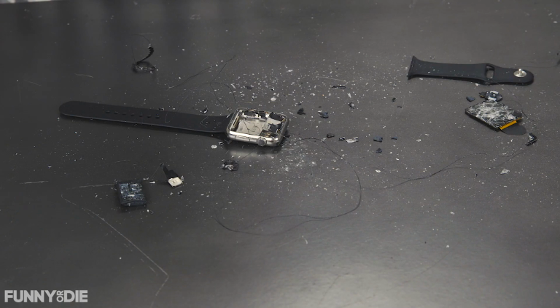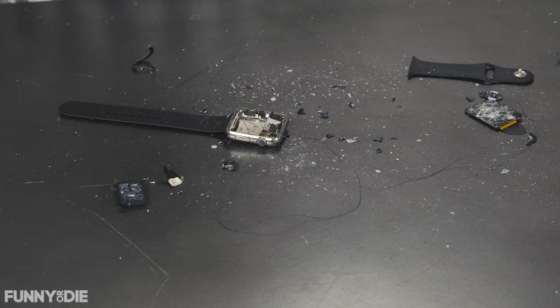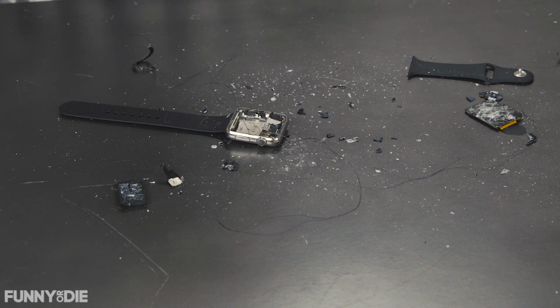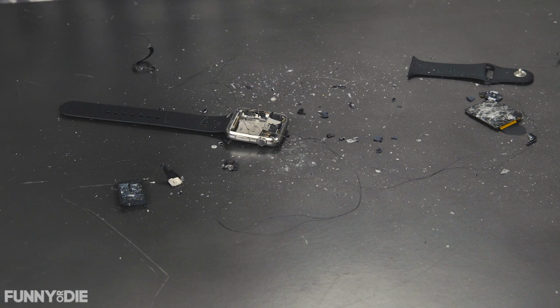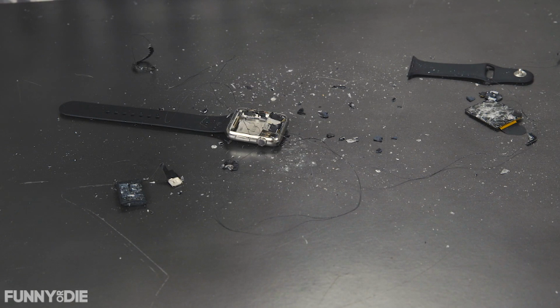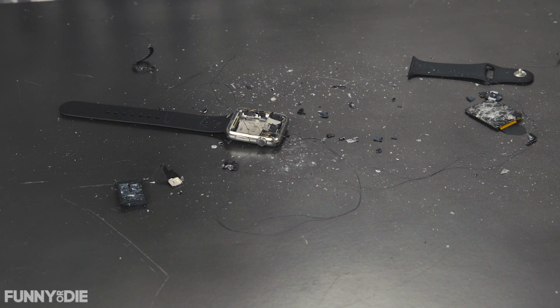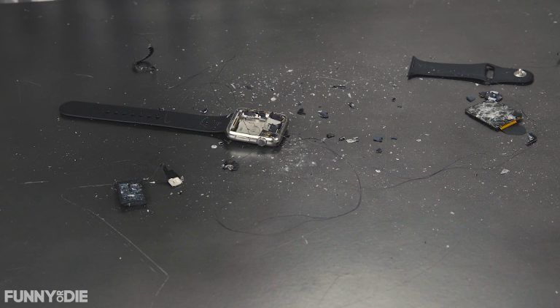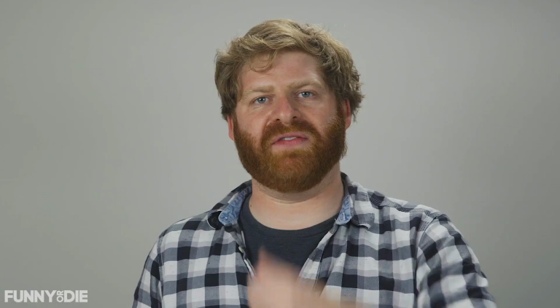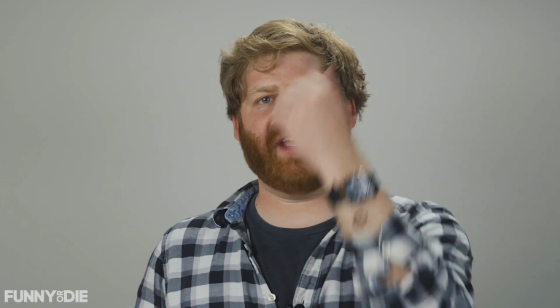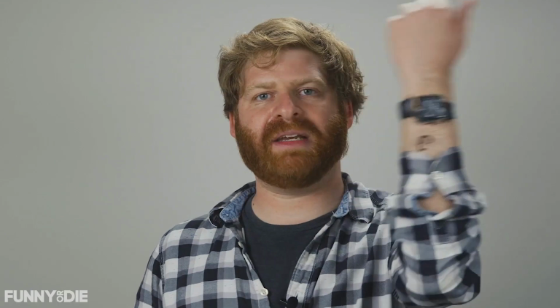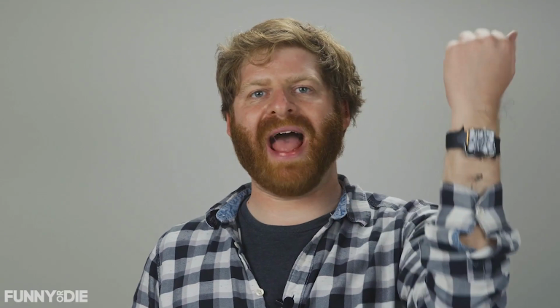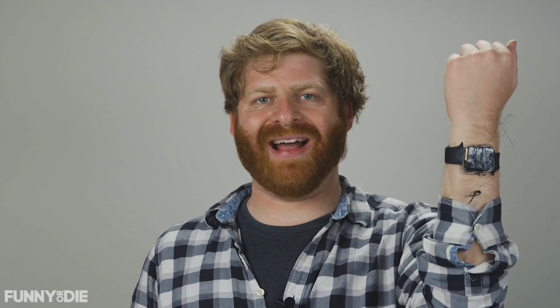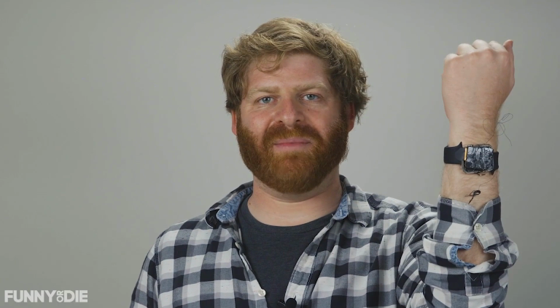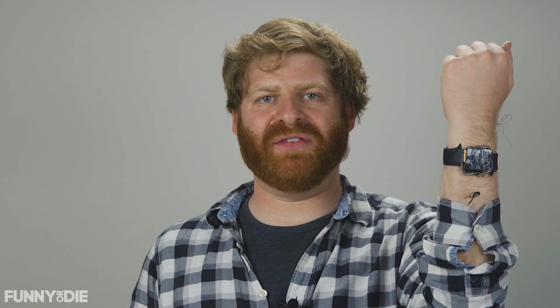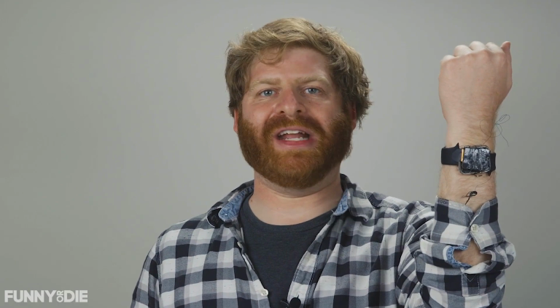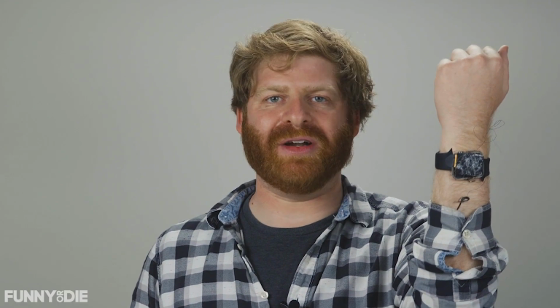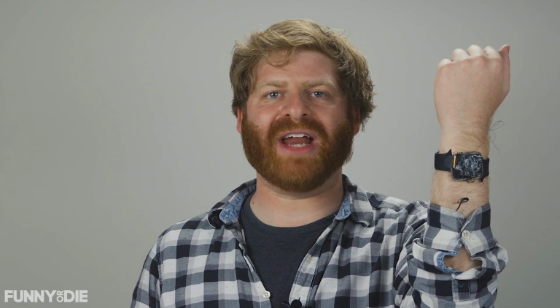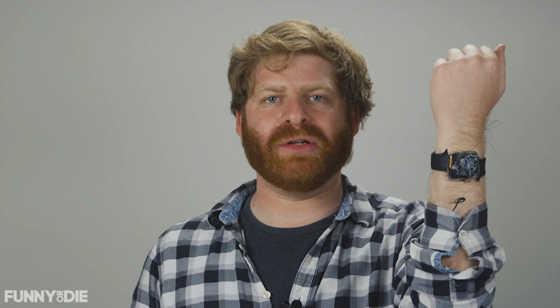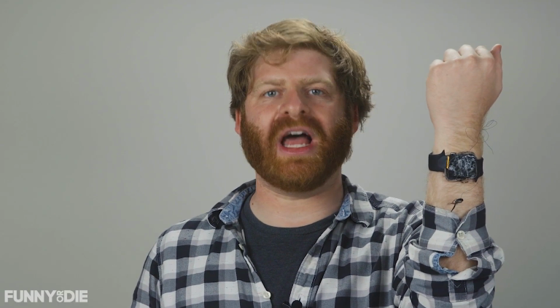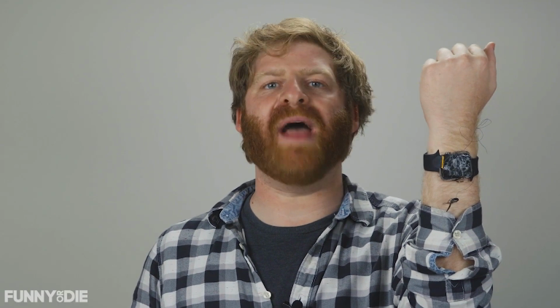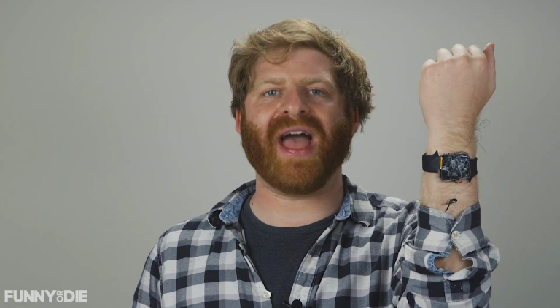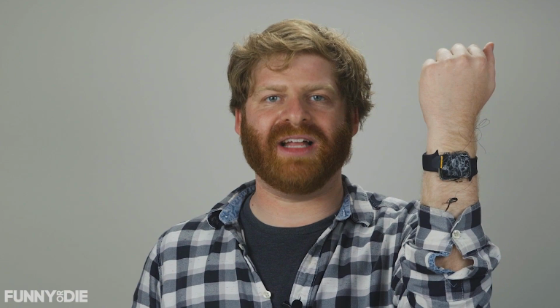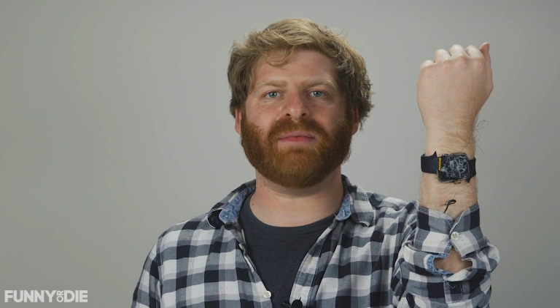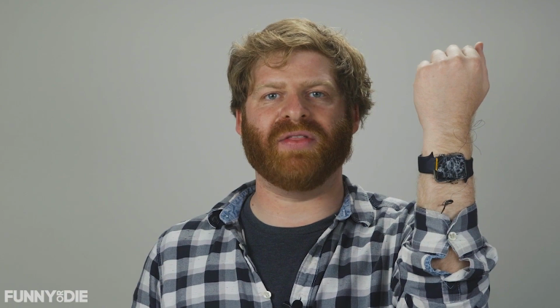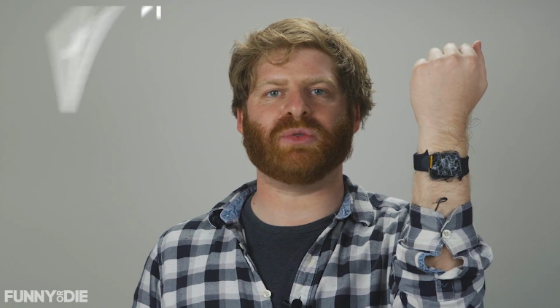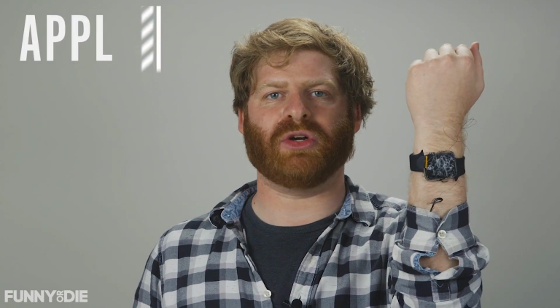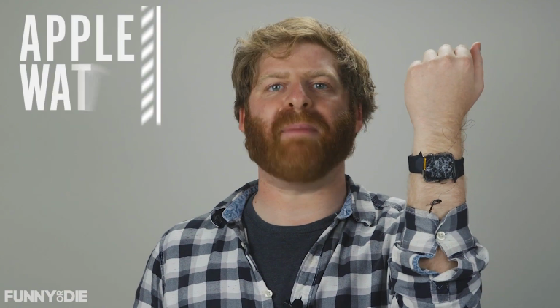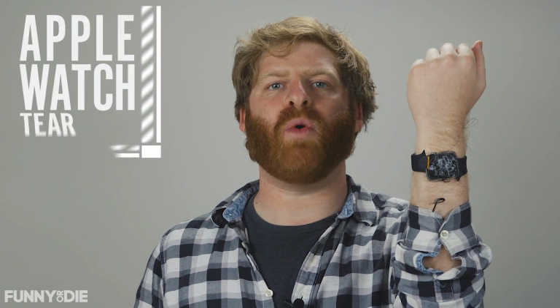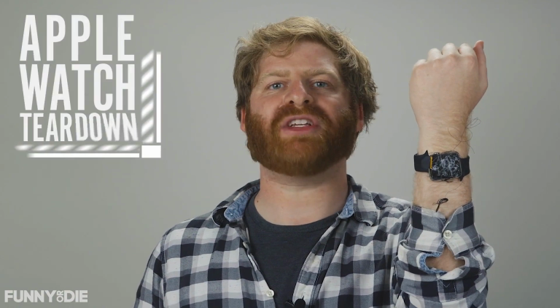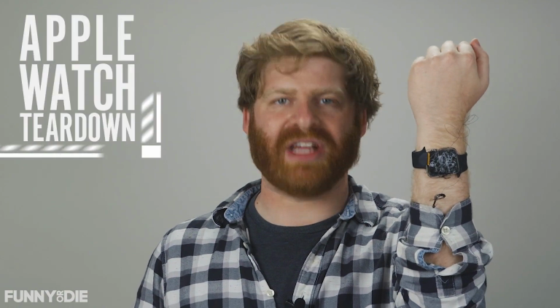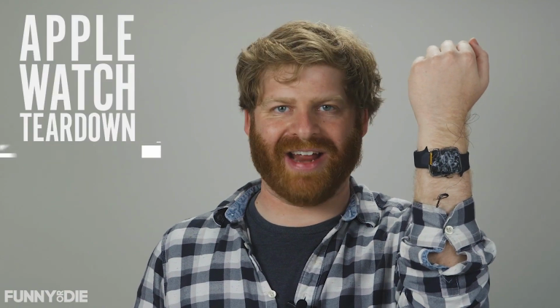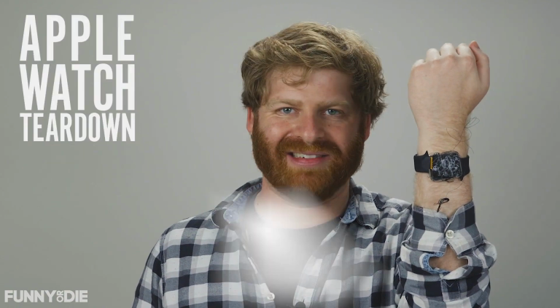We tore it down, and then we fixed it back up. For Funny or Die News, I'm Matt Kleinman, and this was your Apple Watch Teardown.